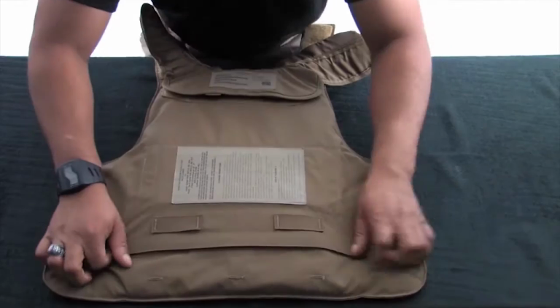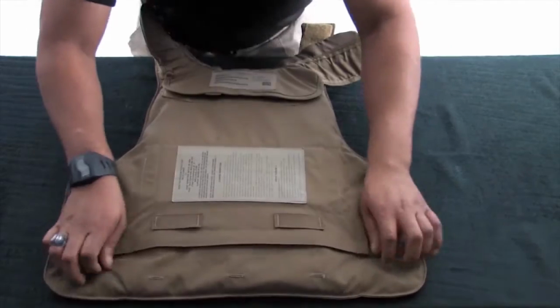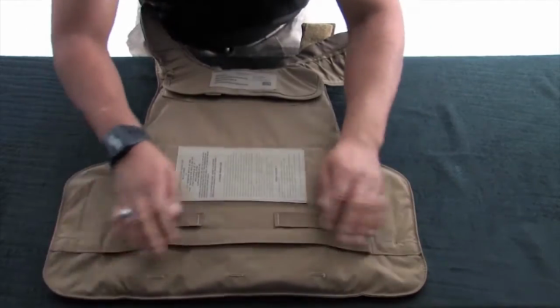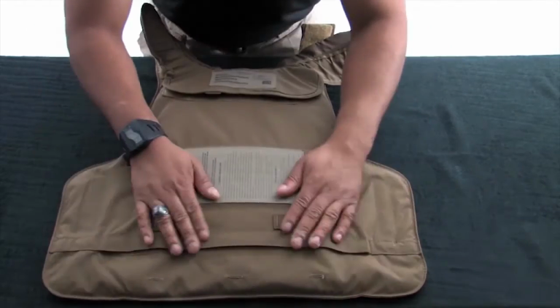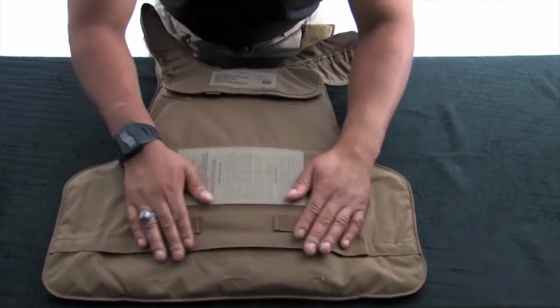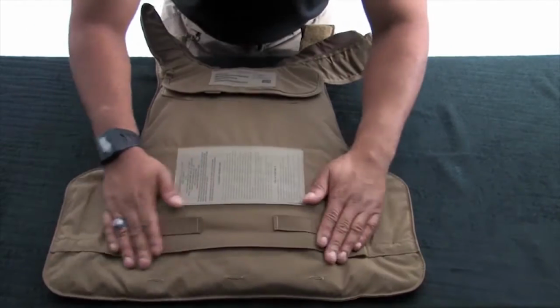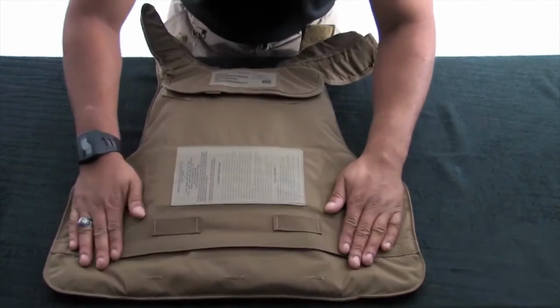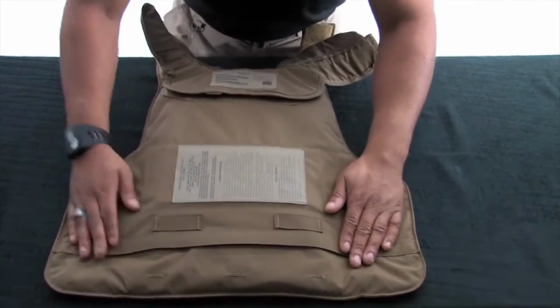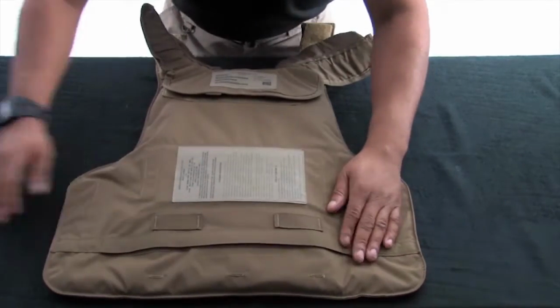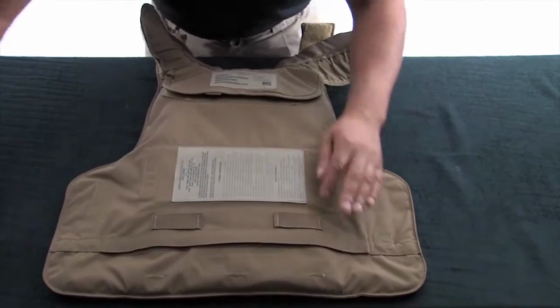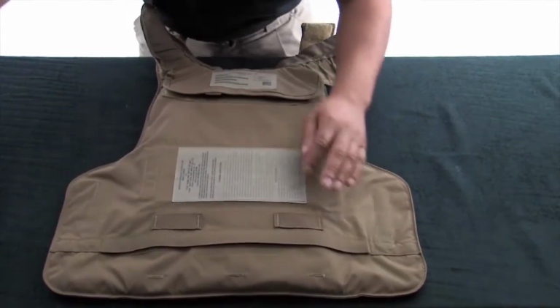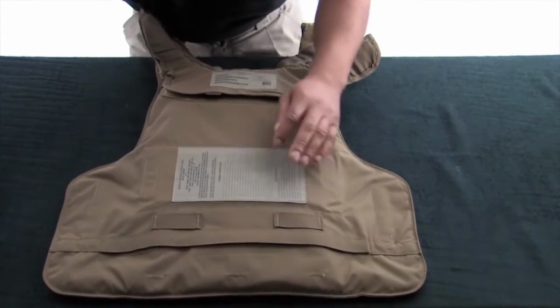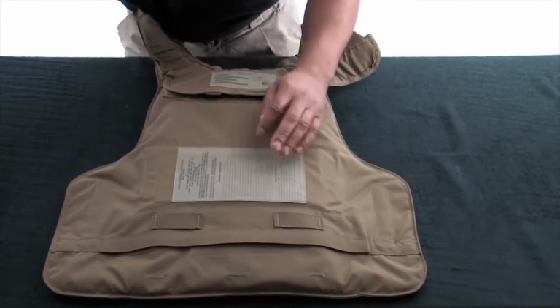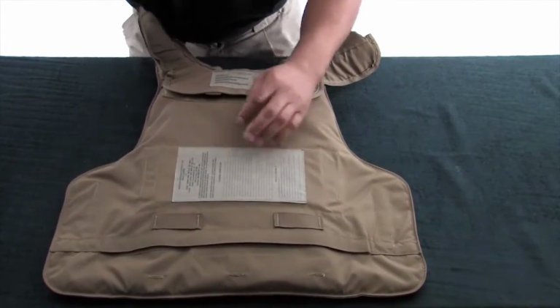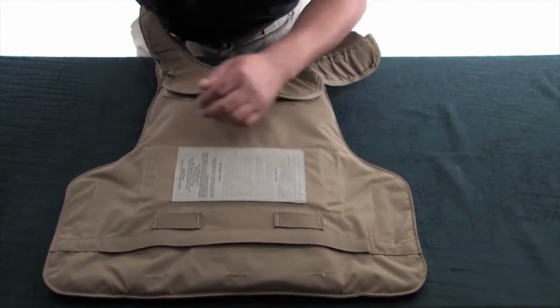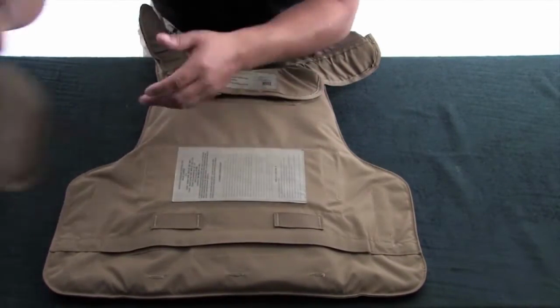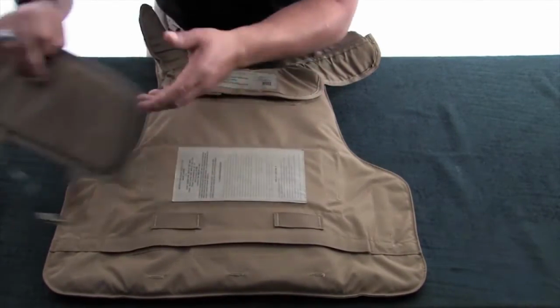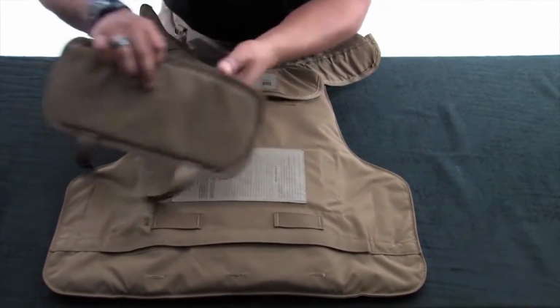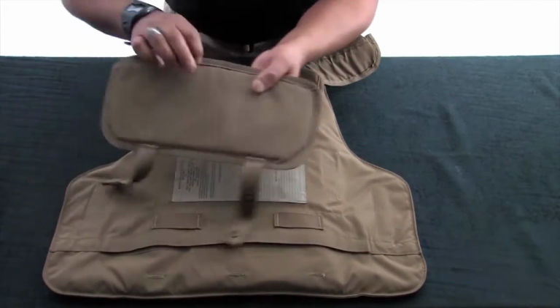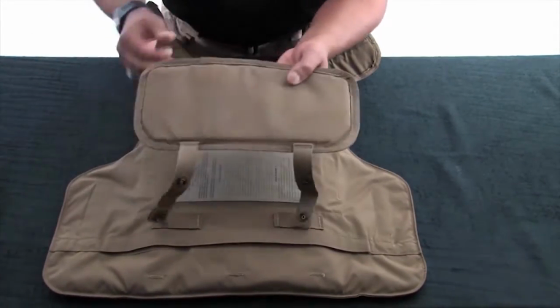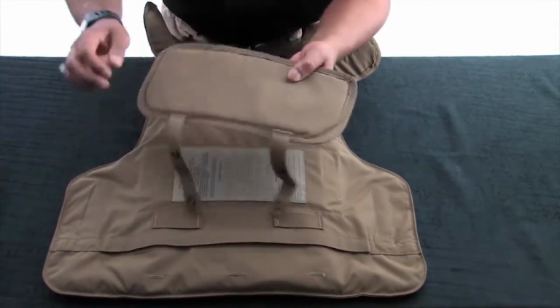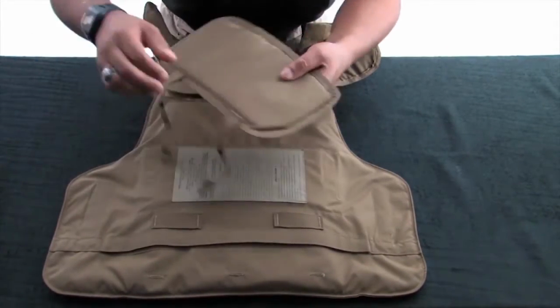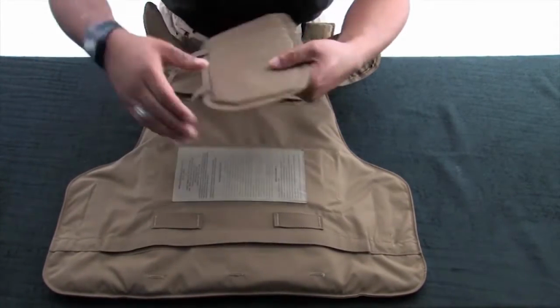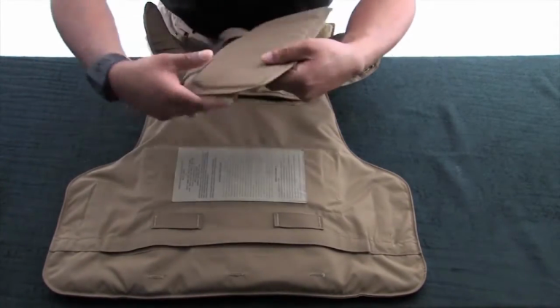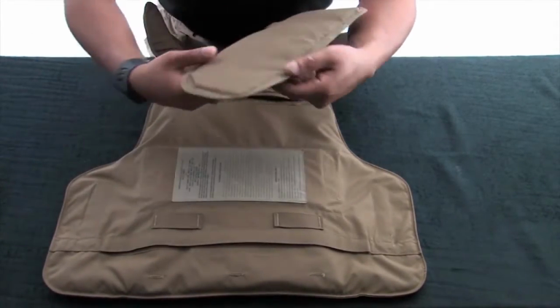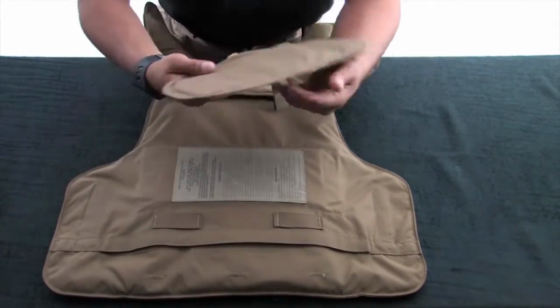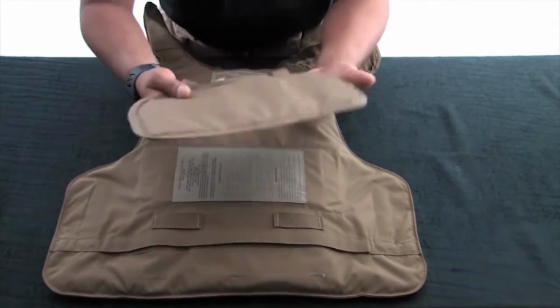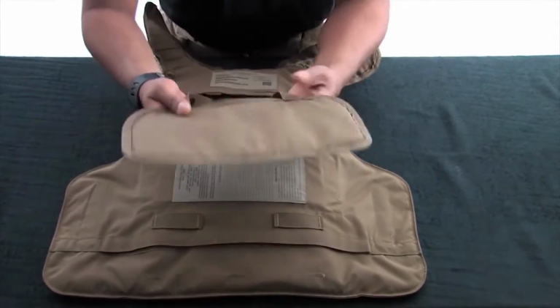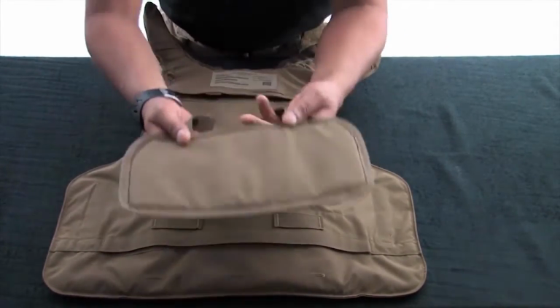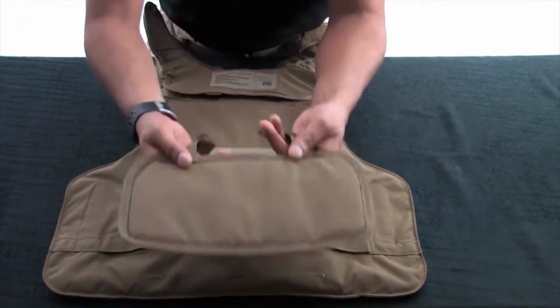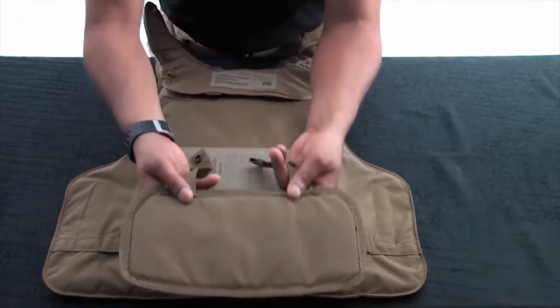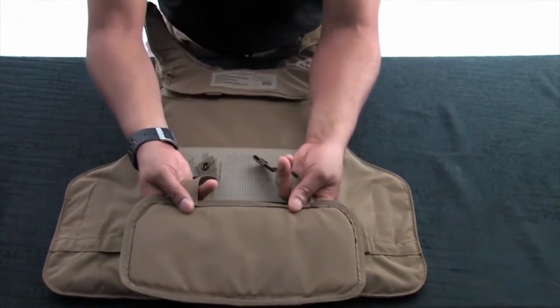Attach the lower back protector by attaching it to the ladder locks on the lower portion of the vest.